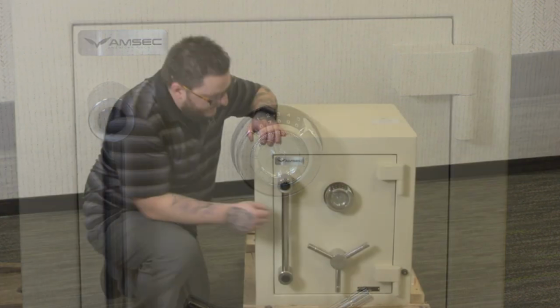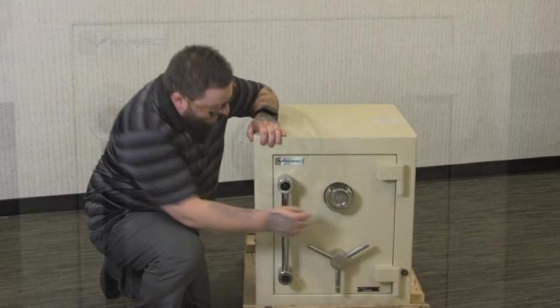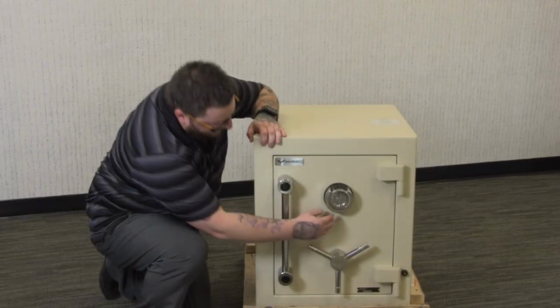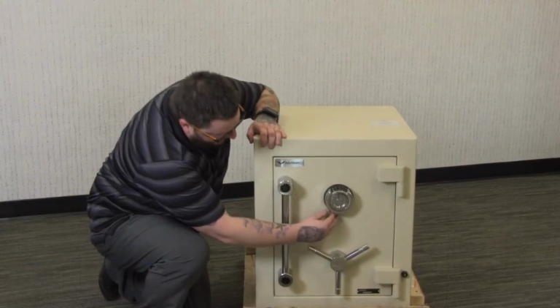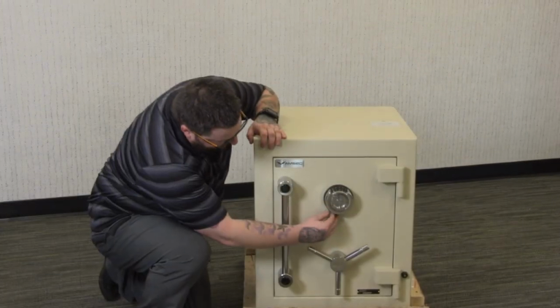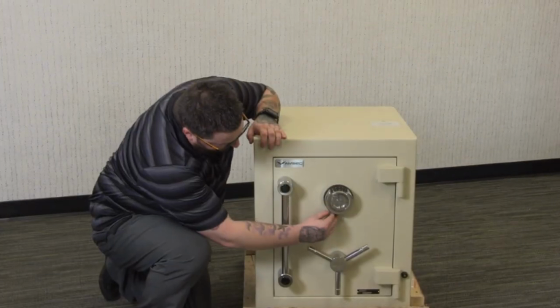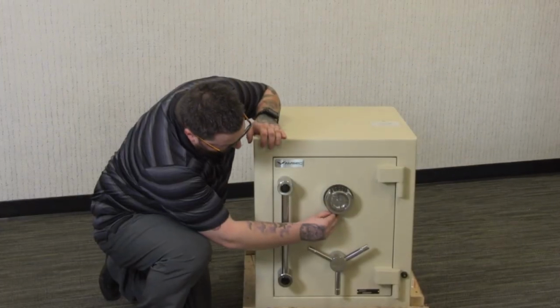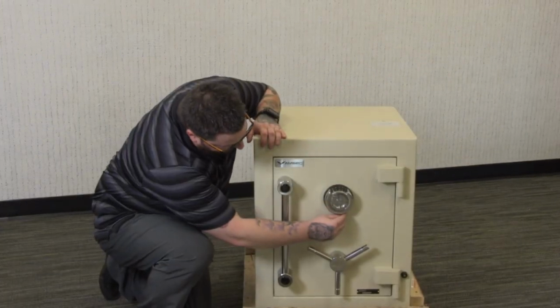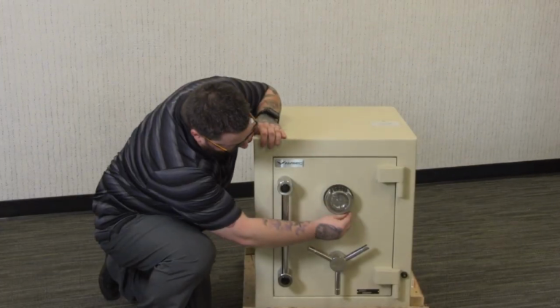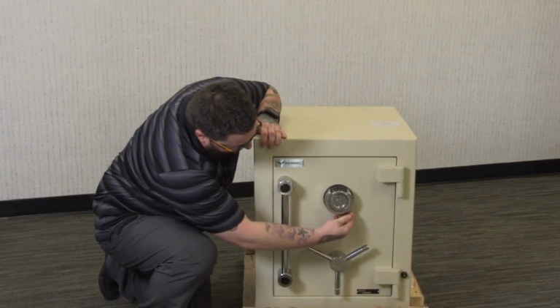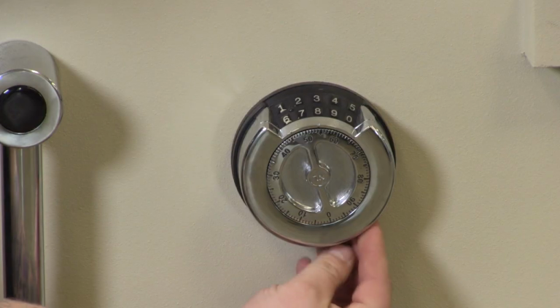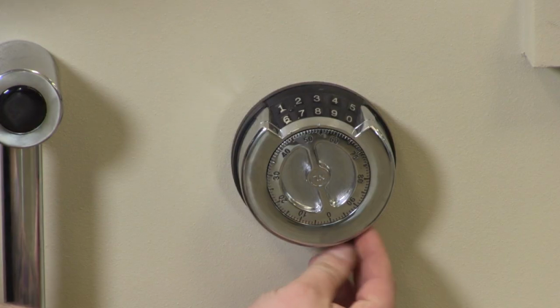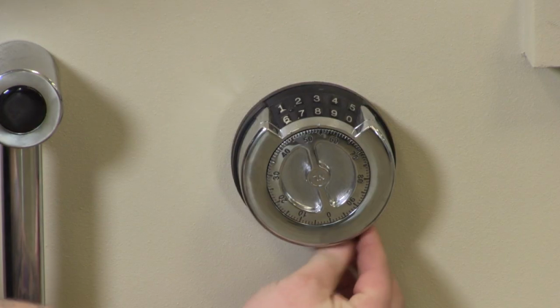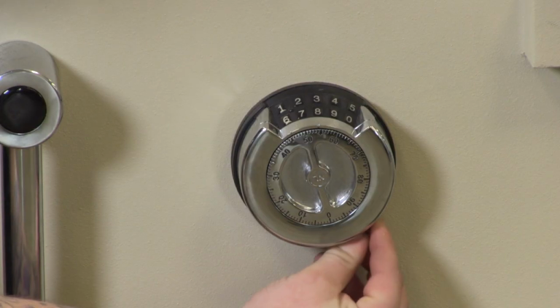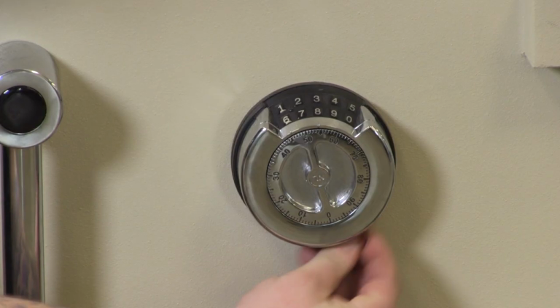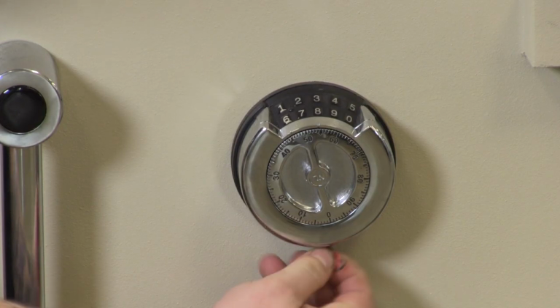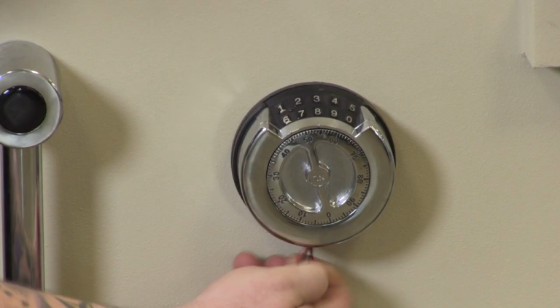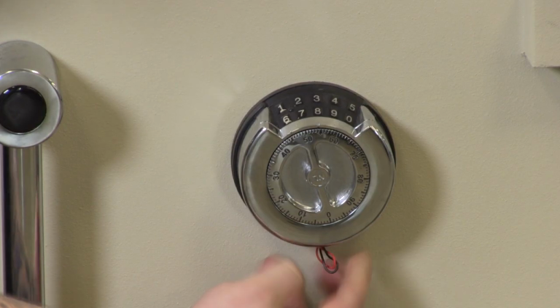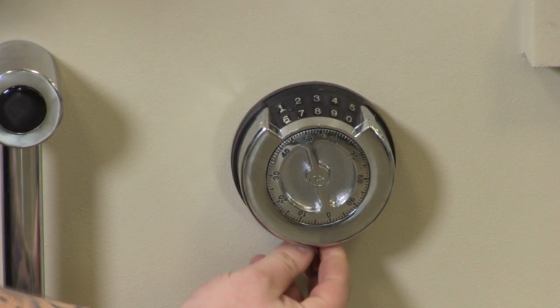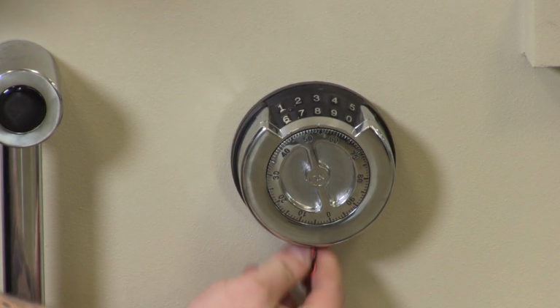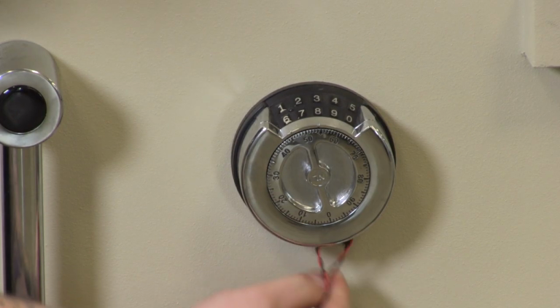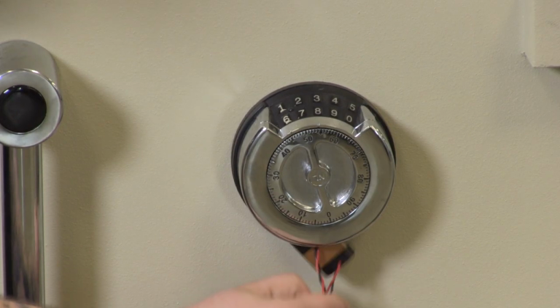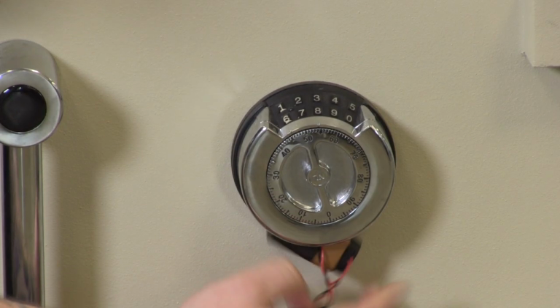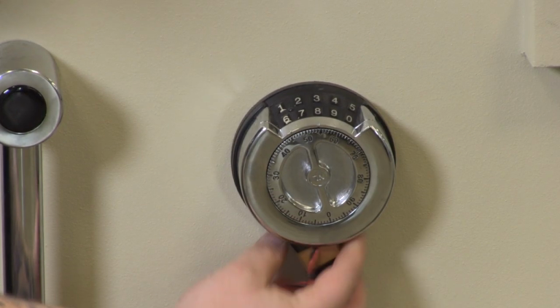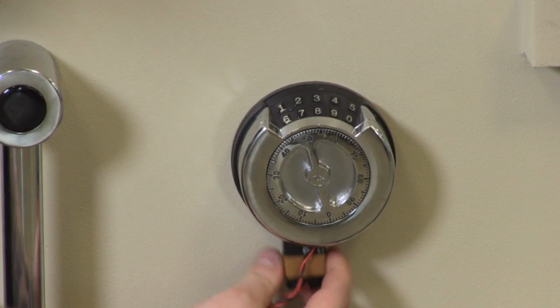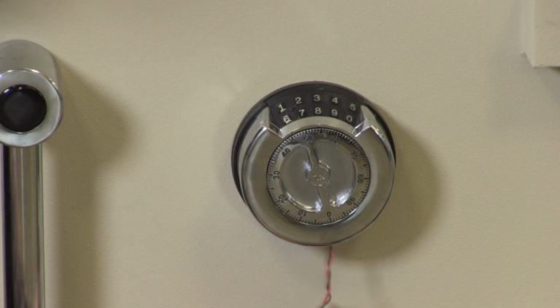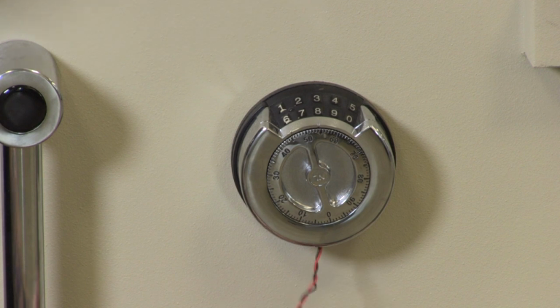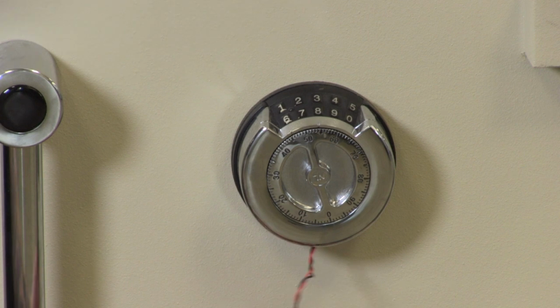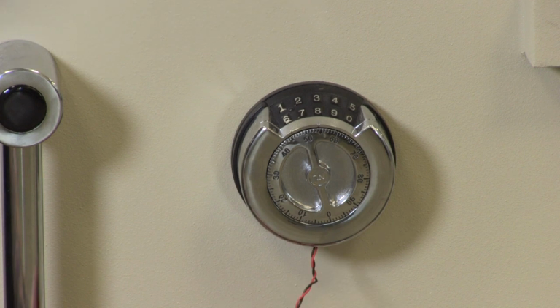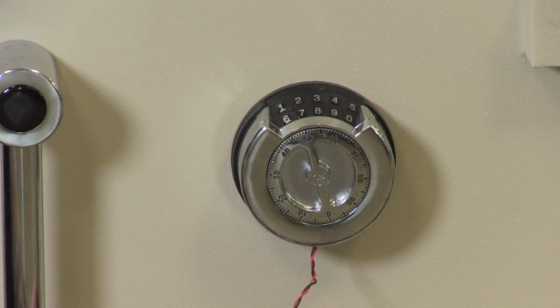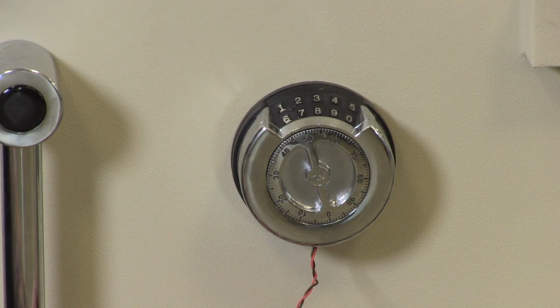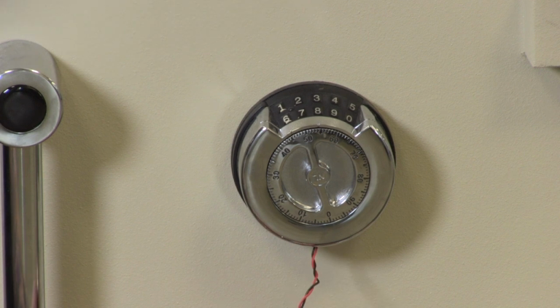This lock has easy access for the 9-volt battery. You just slide the compartment back and pull the battery out.